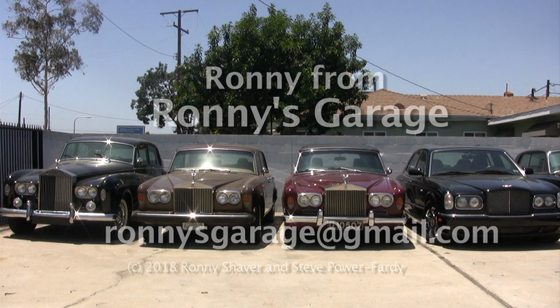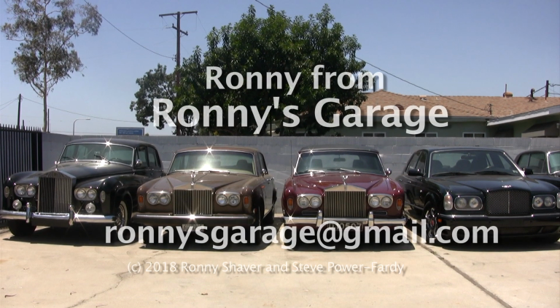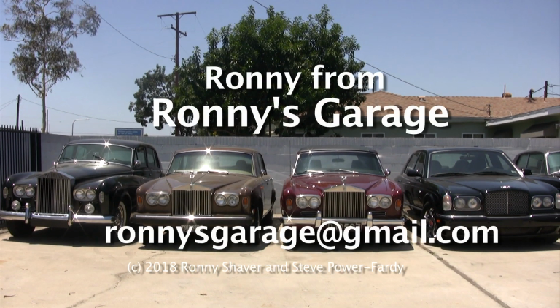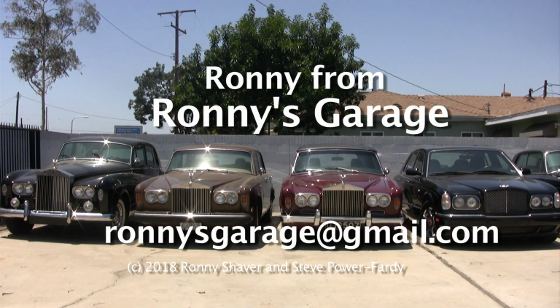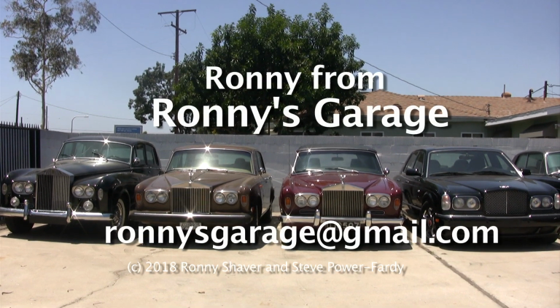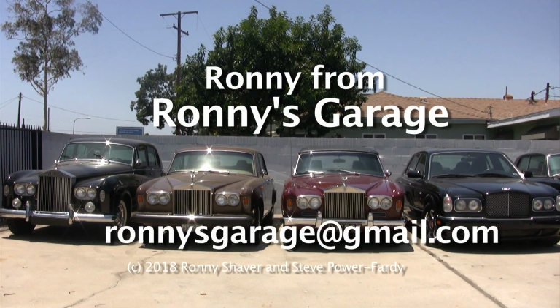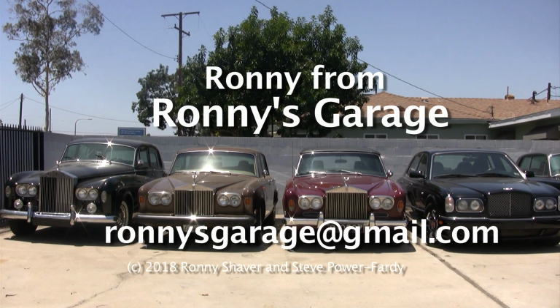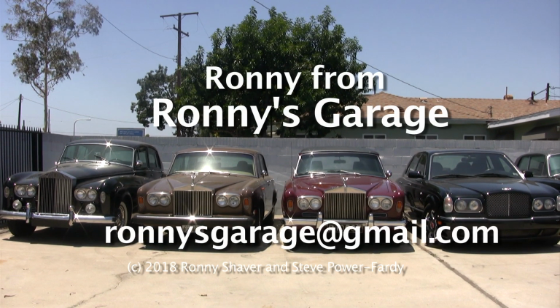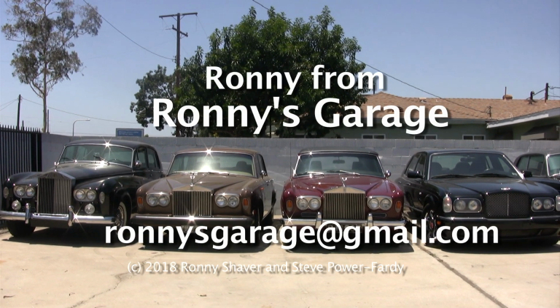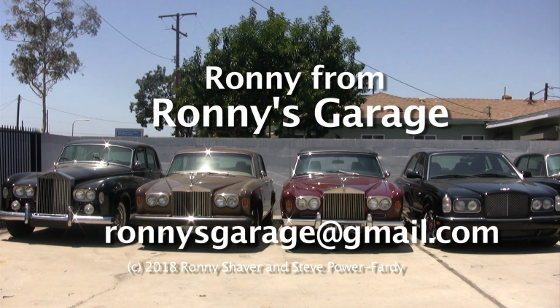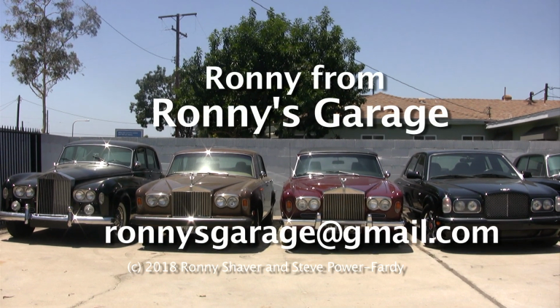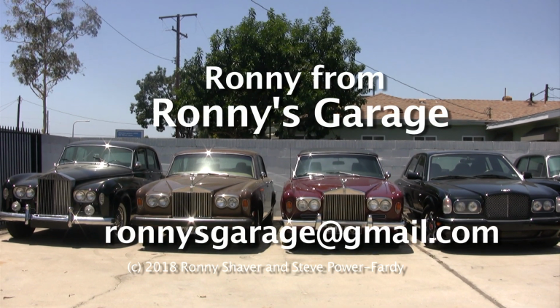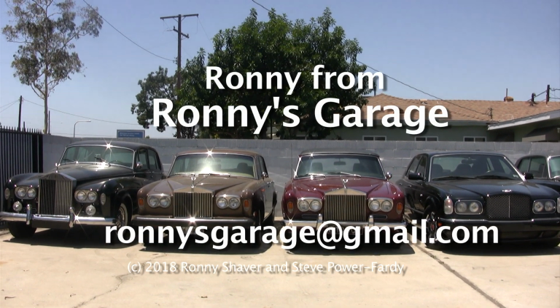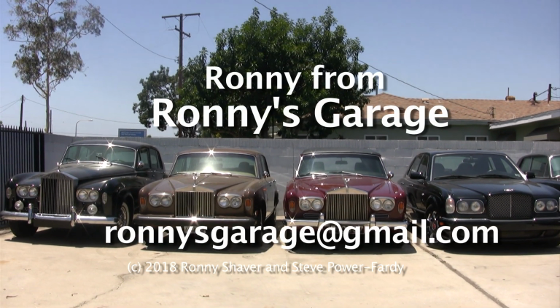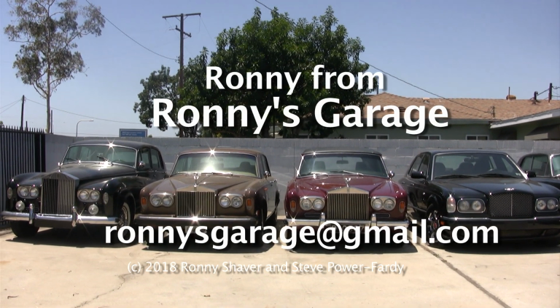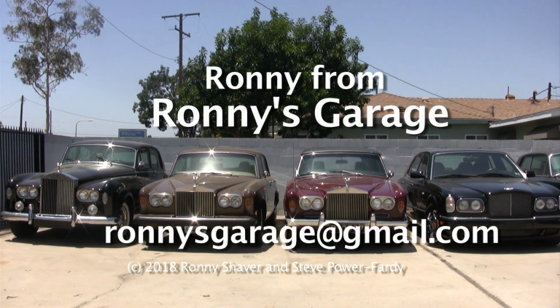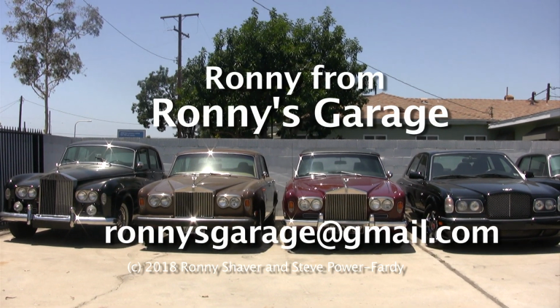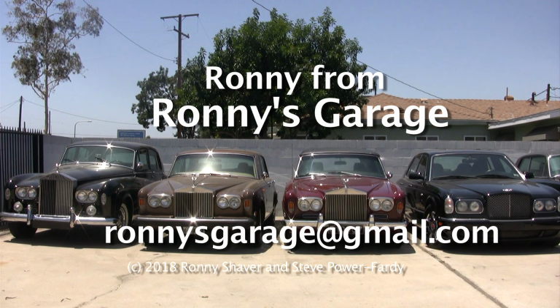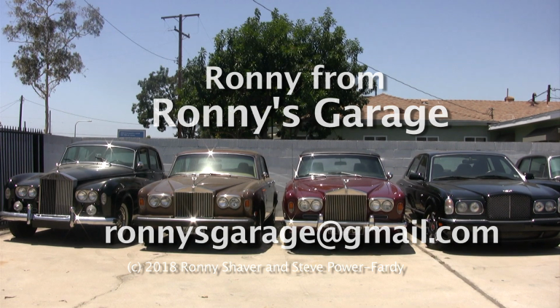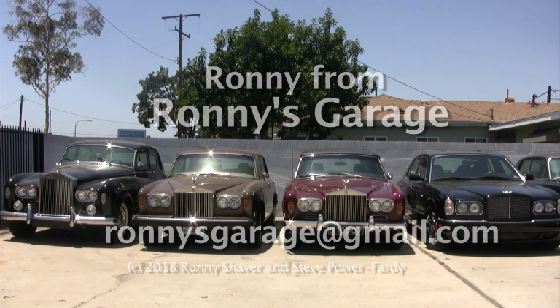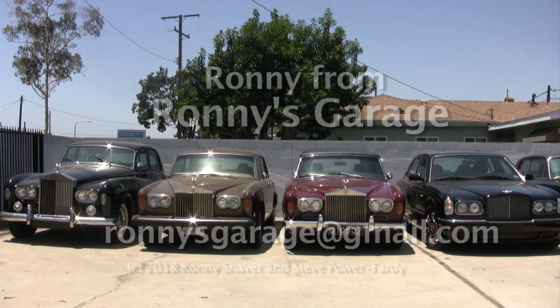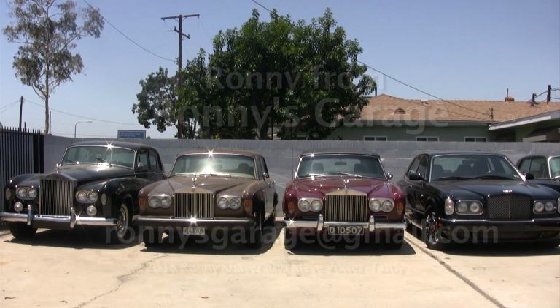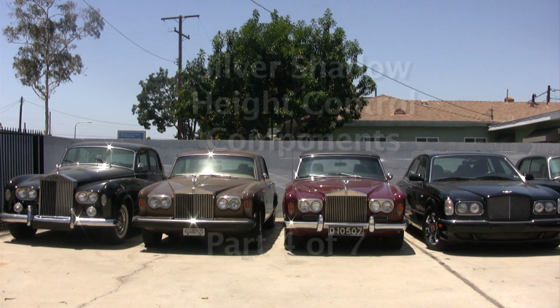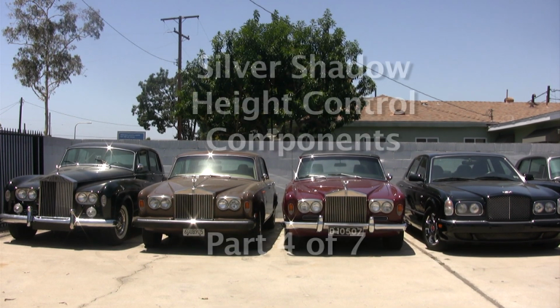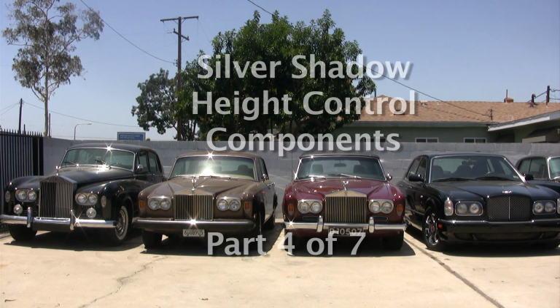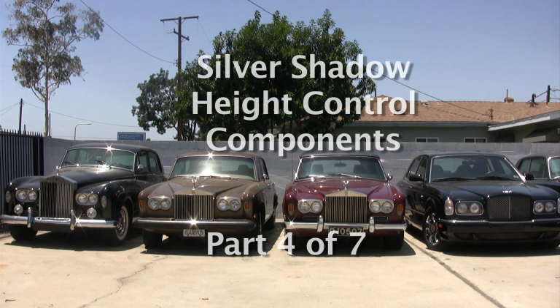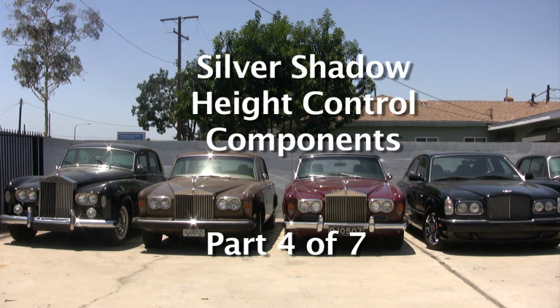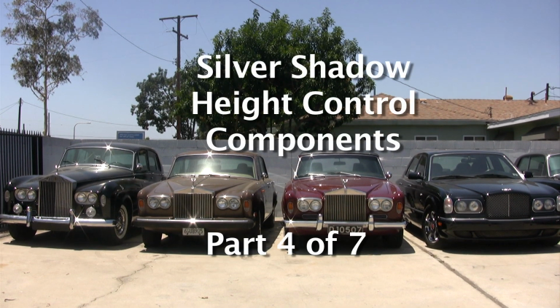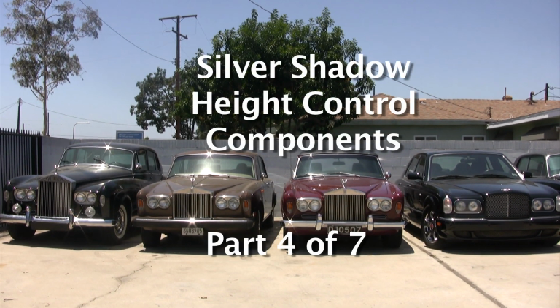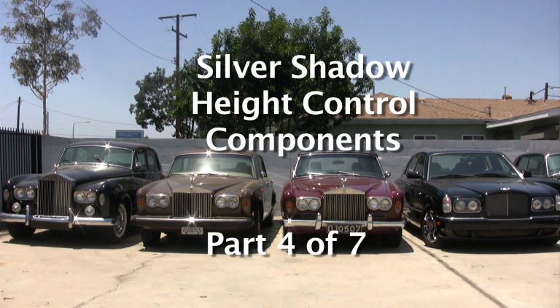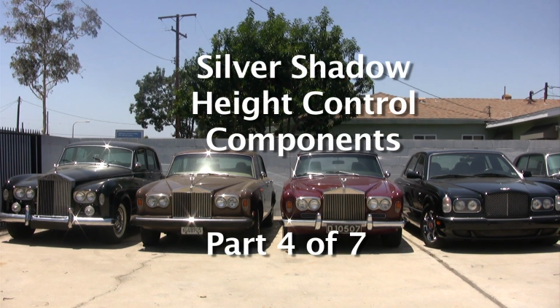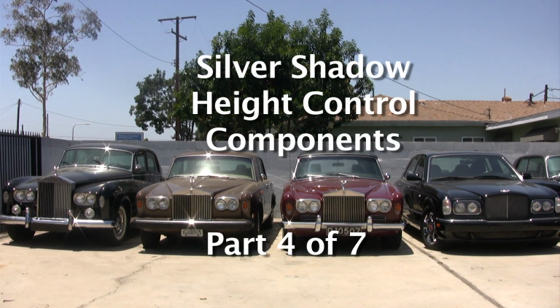Hi, I'm Ronnie from Ronnie's Garage. This is our monthly tech meet and we're going to be working on Silver Shadow Height Control Components.